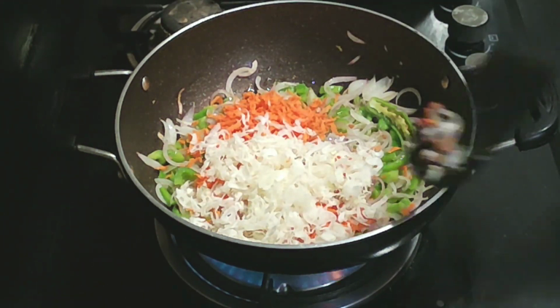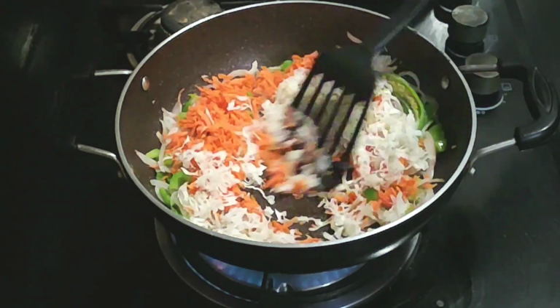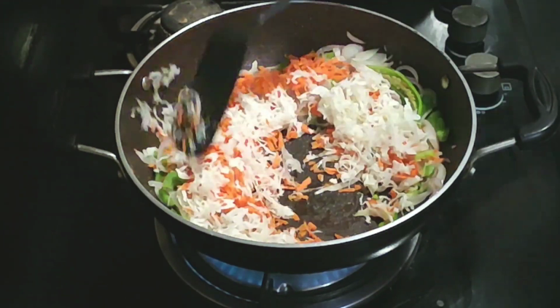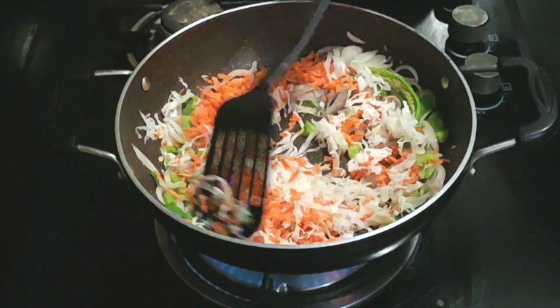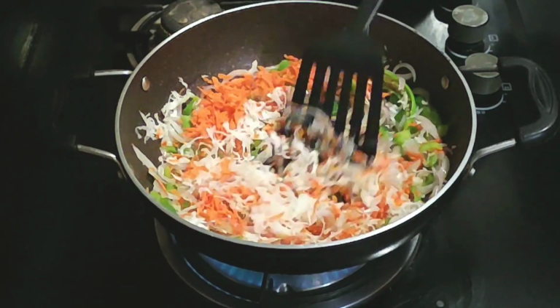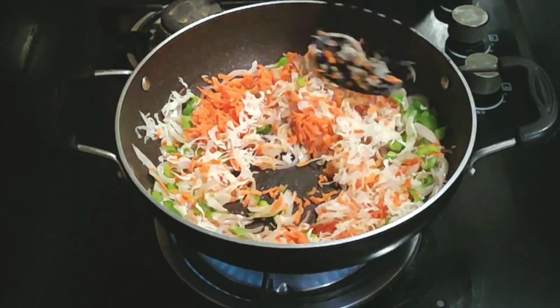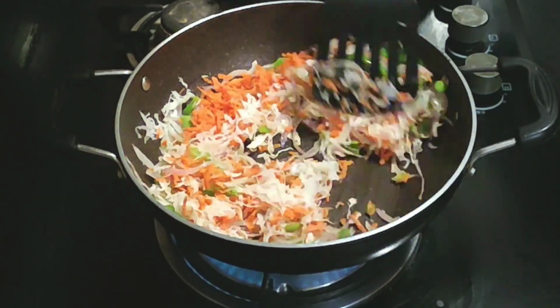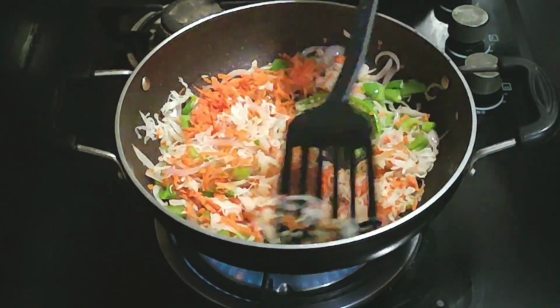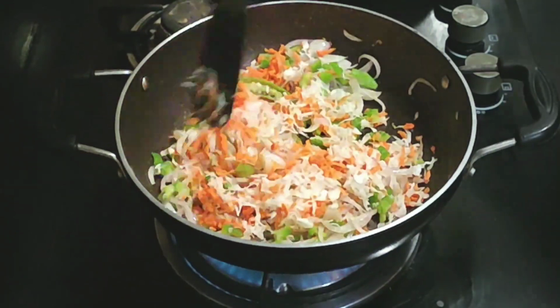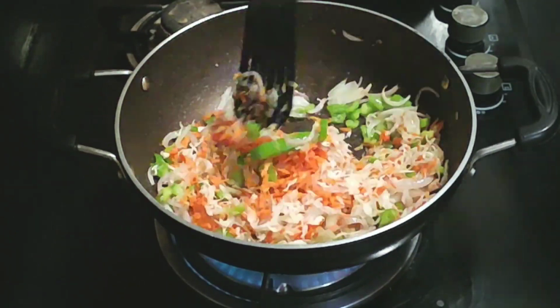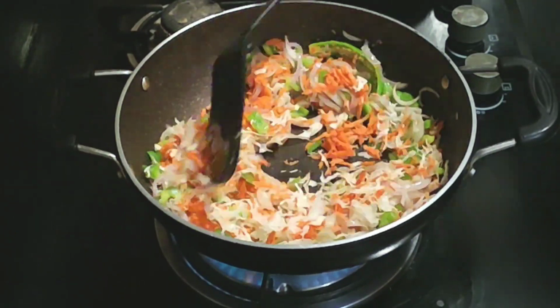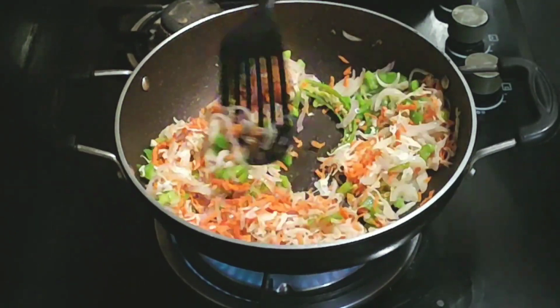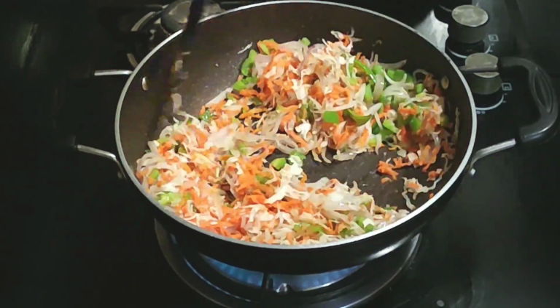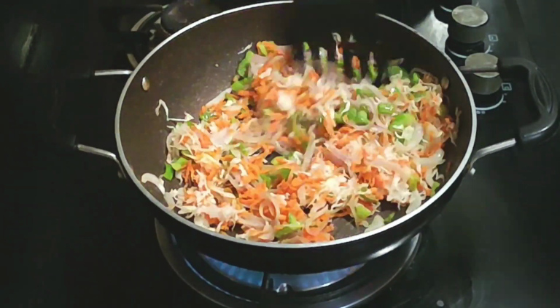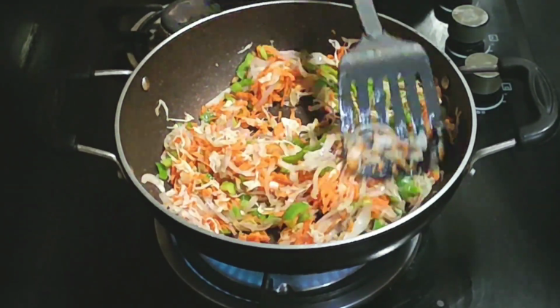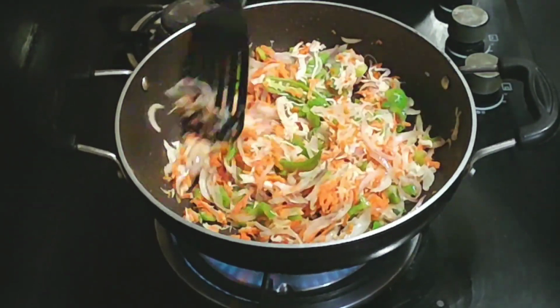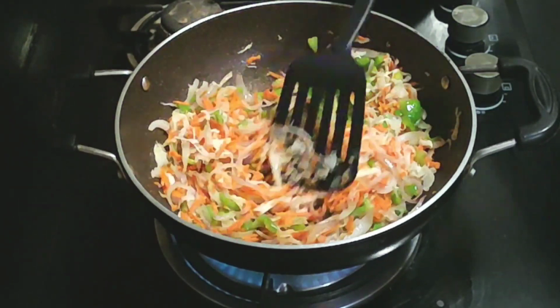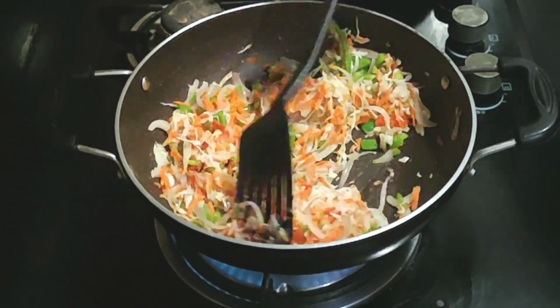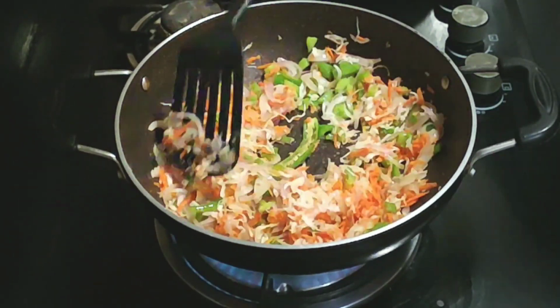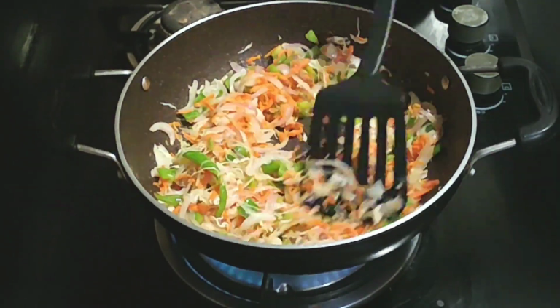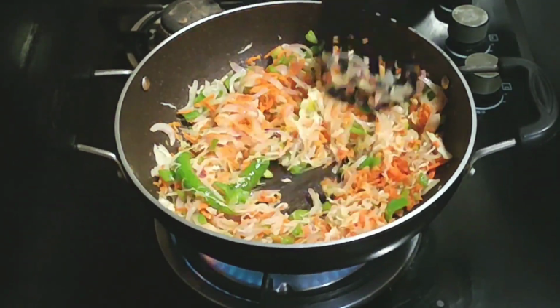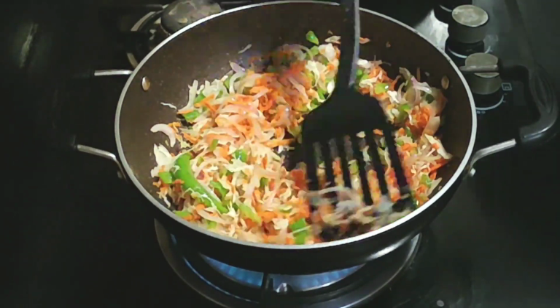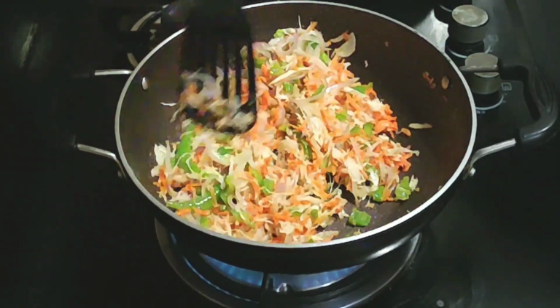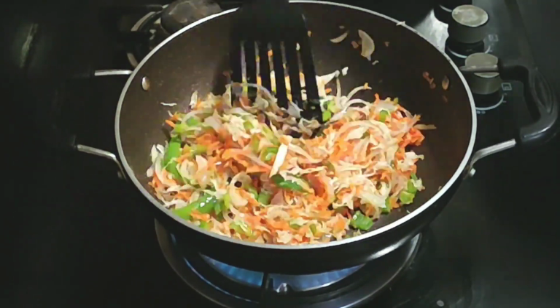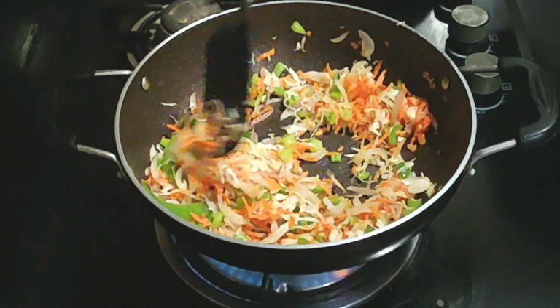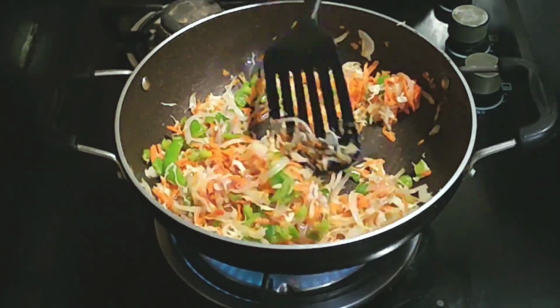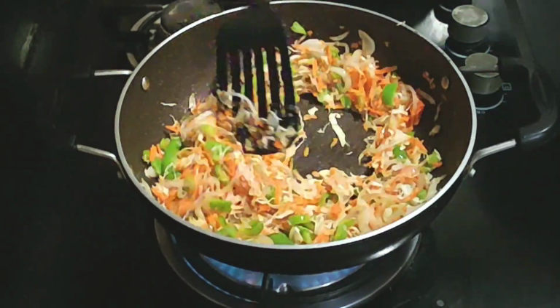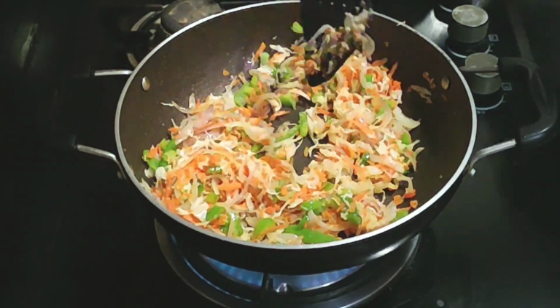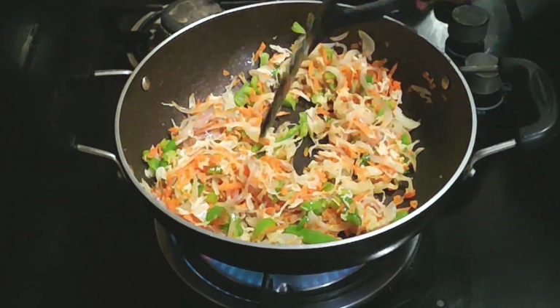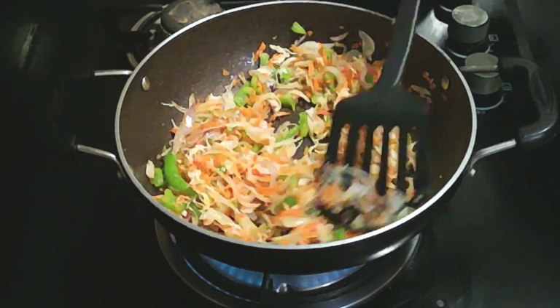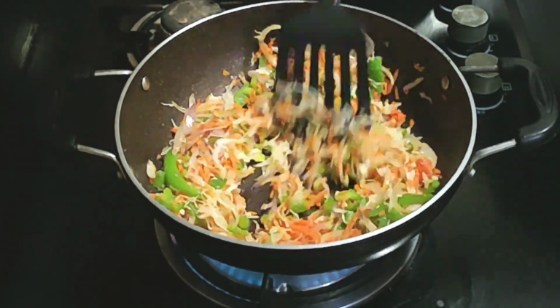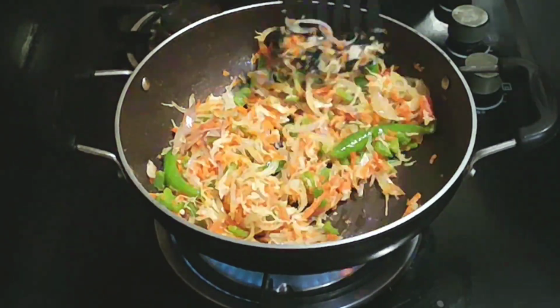In the evening time, we are going to eat these noodles in the middle of the week. We can see how we eat noodles in the middle of the week.